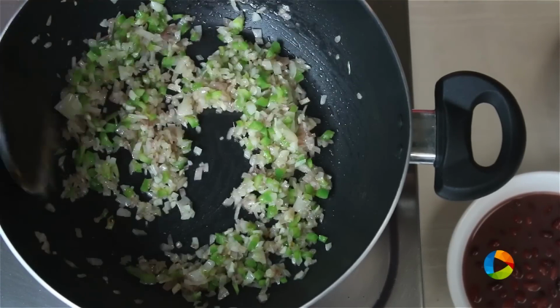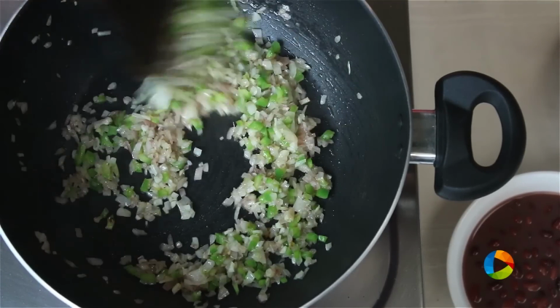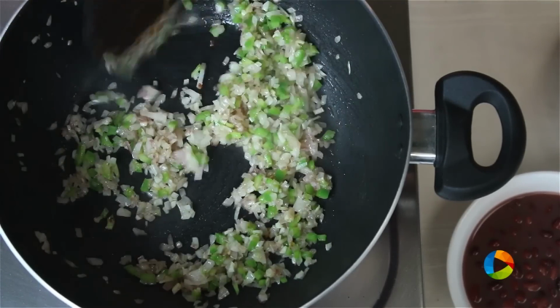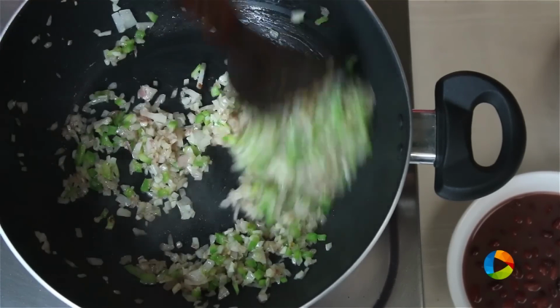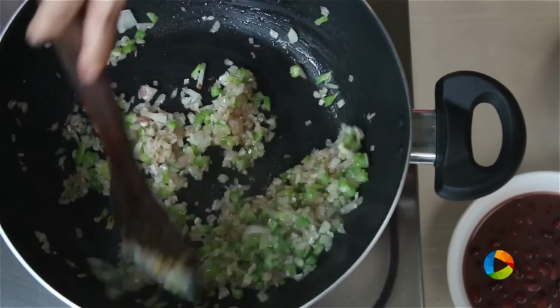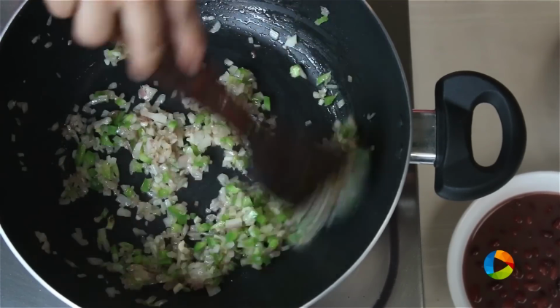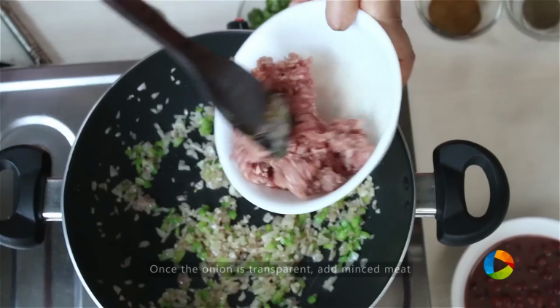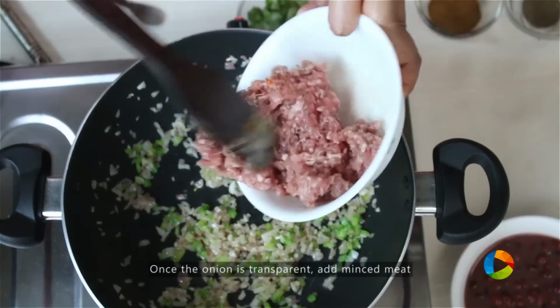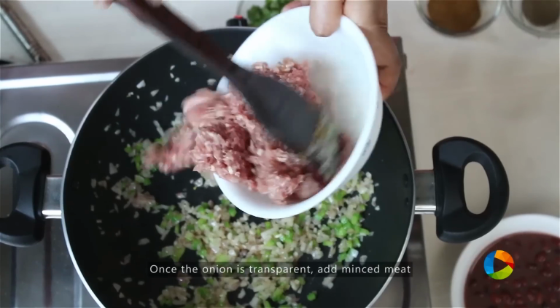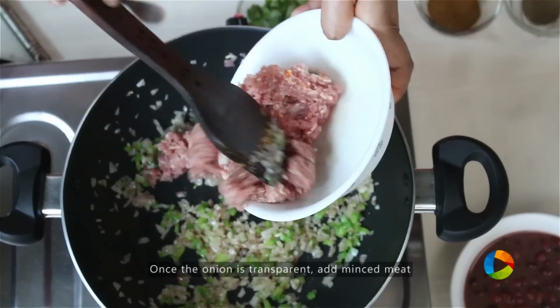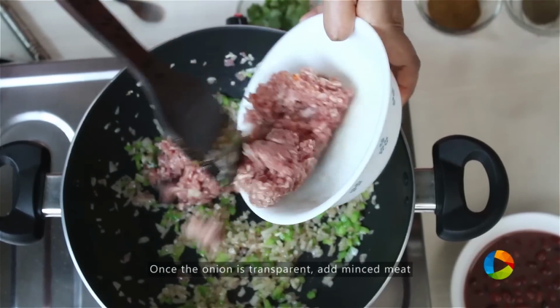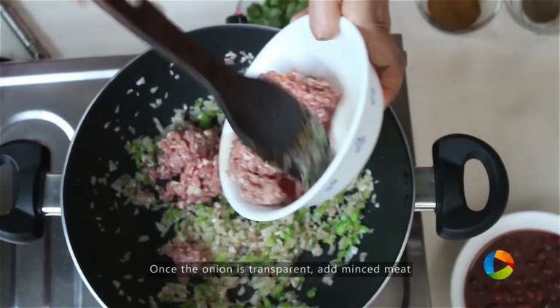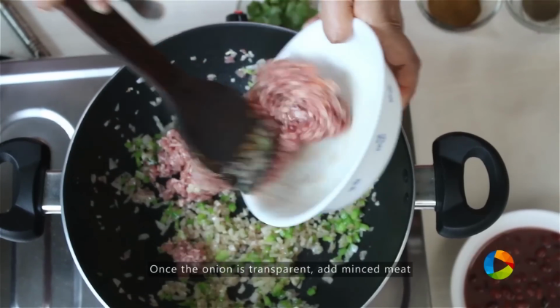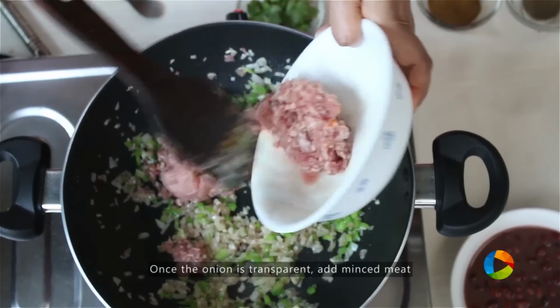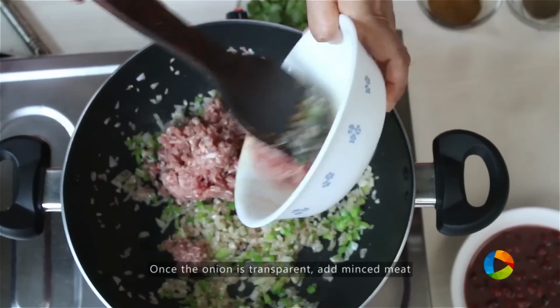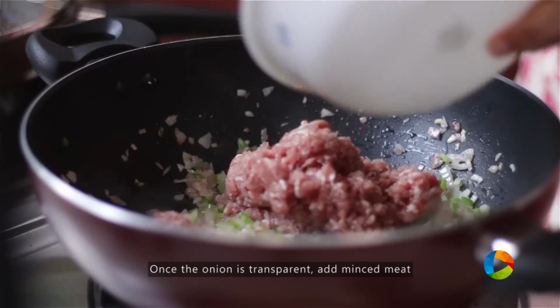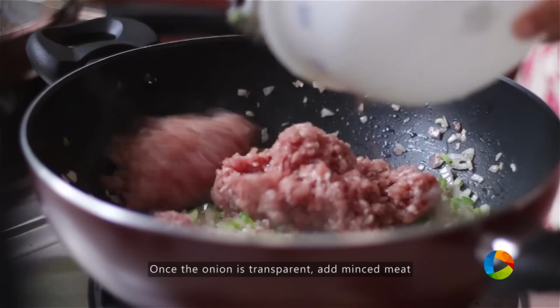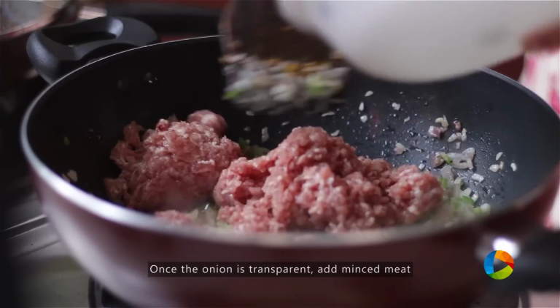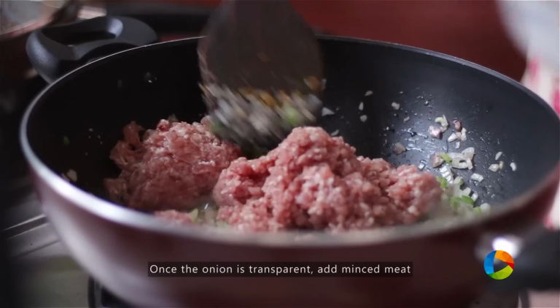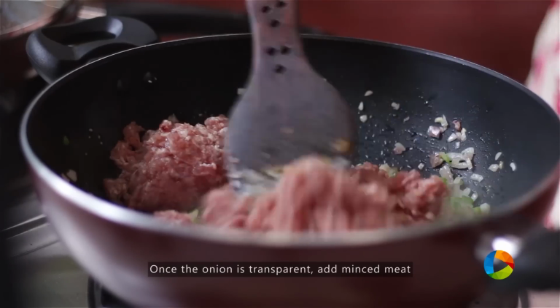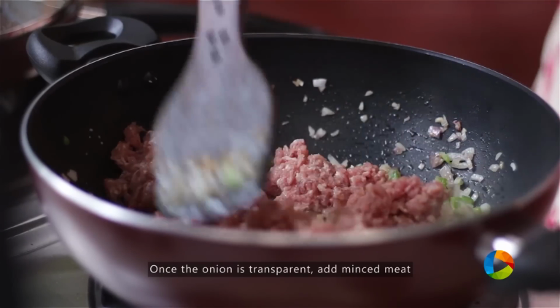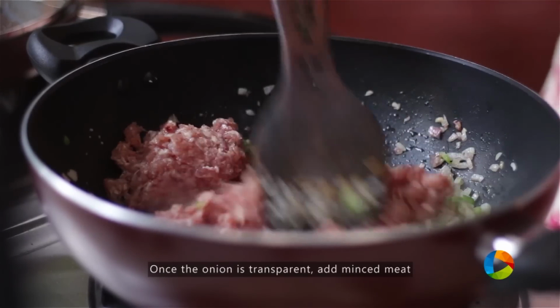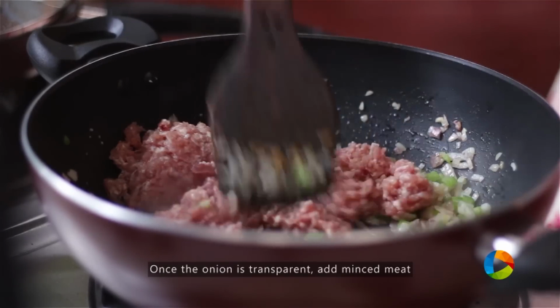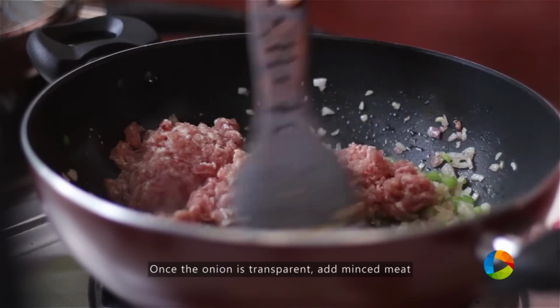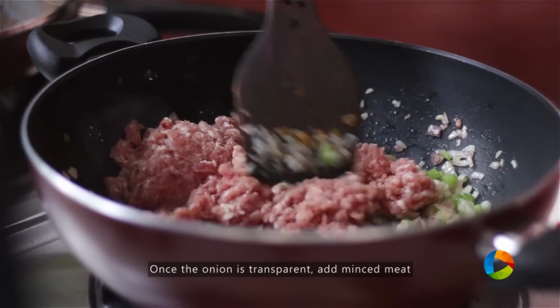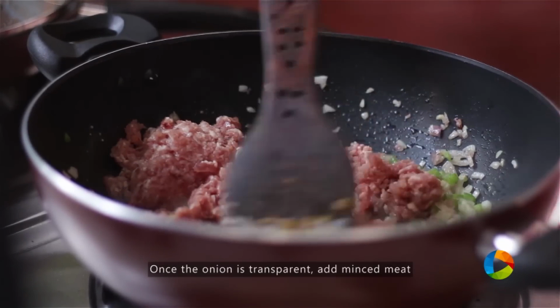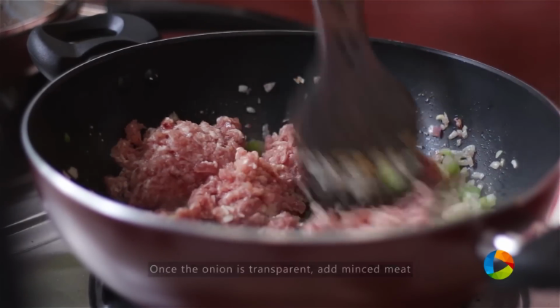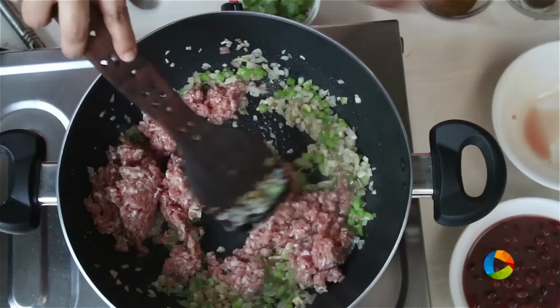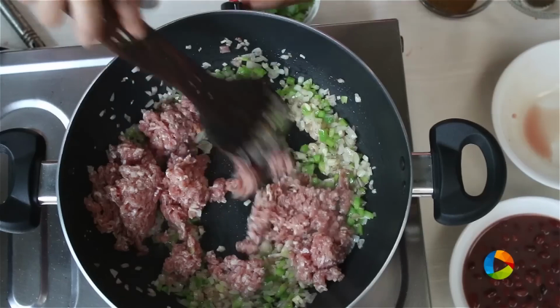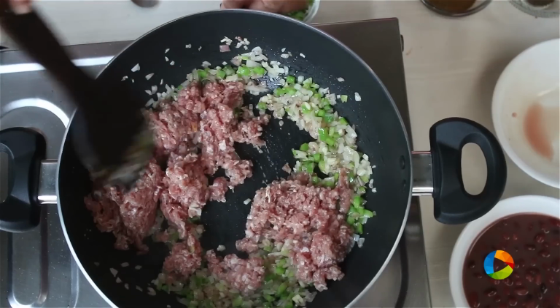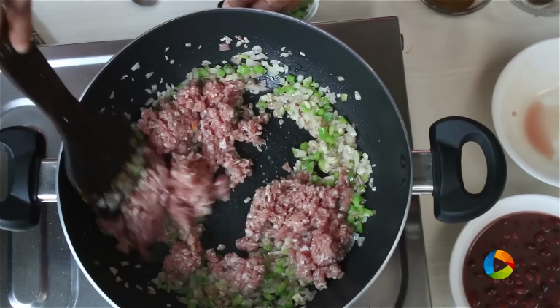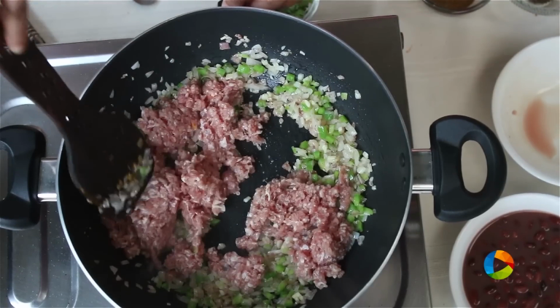Once the onions are transparent, add the meat. I have about a quarter kg, 250 grams of minced meat here.